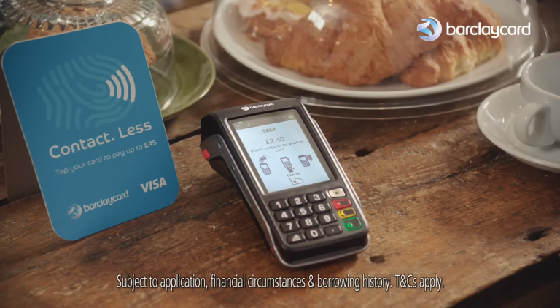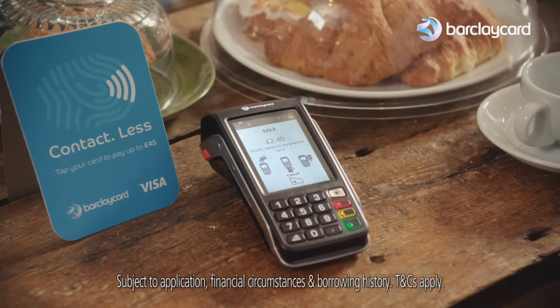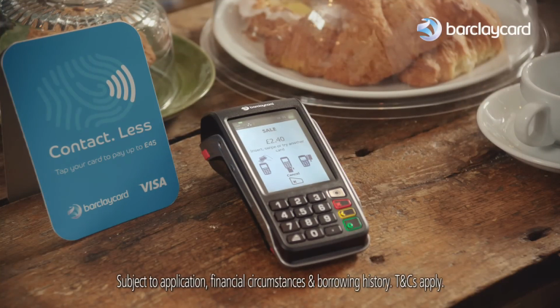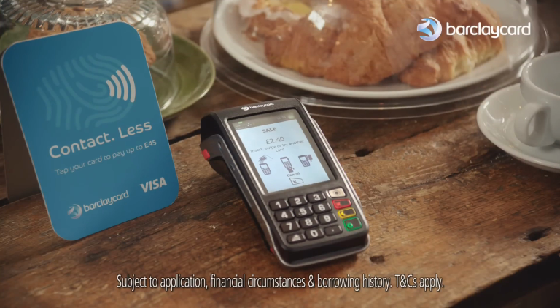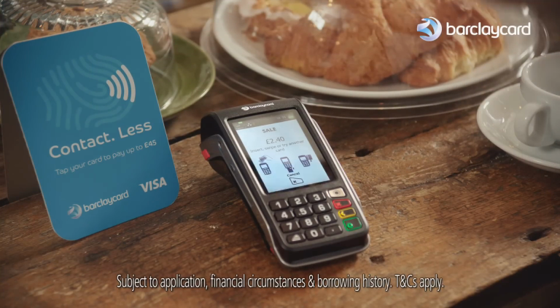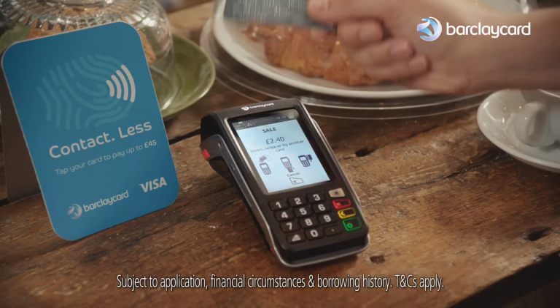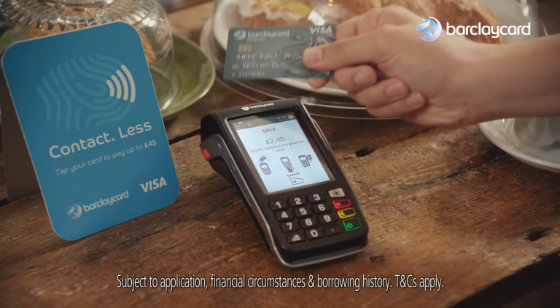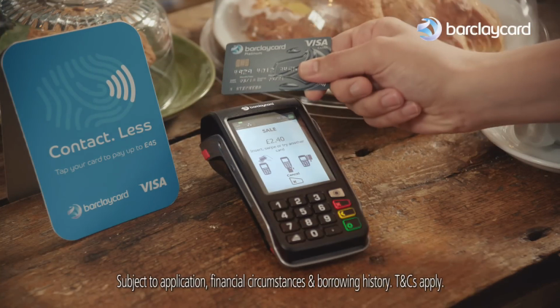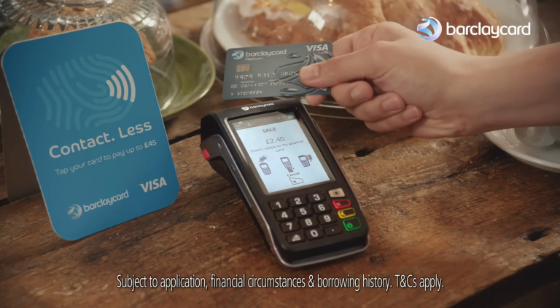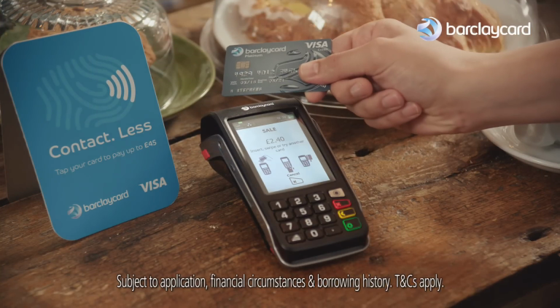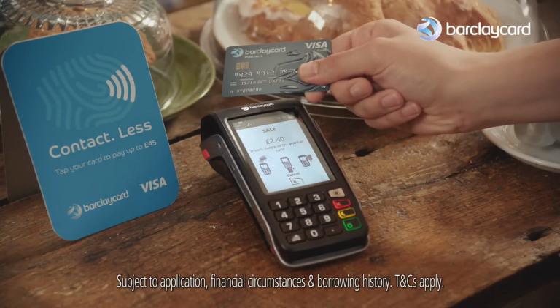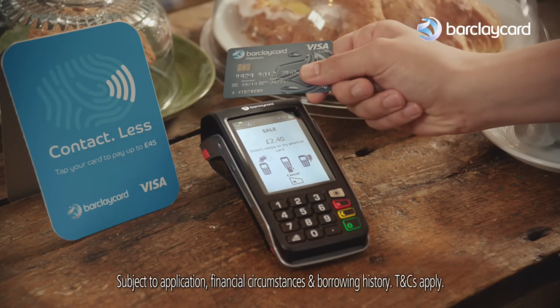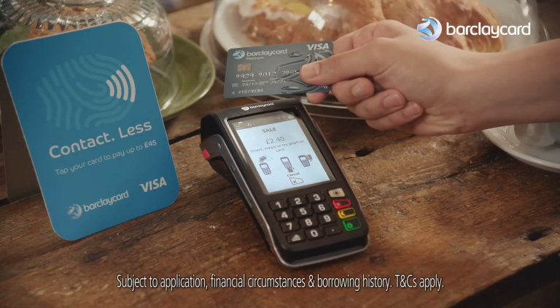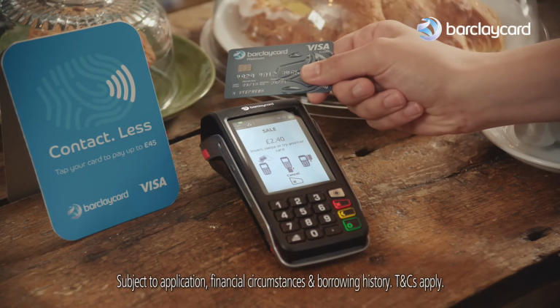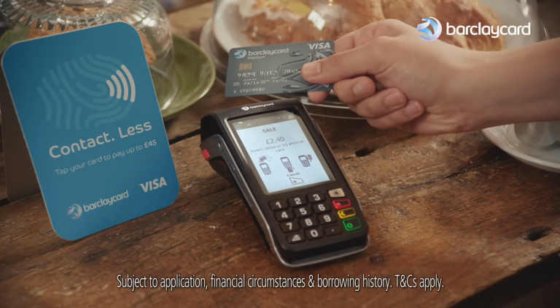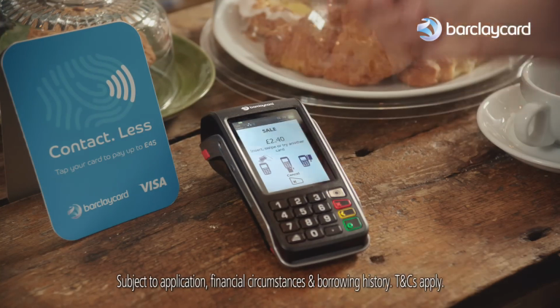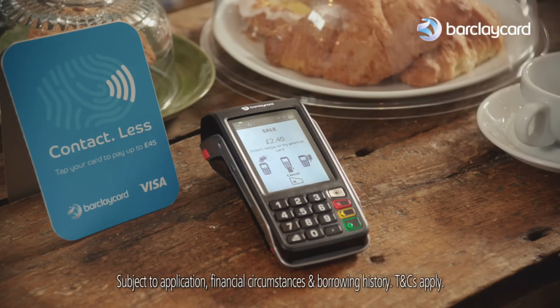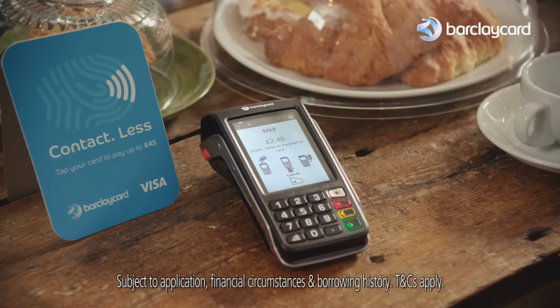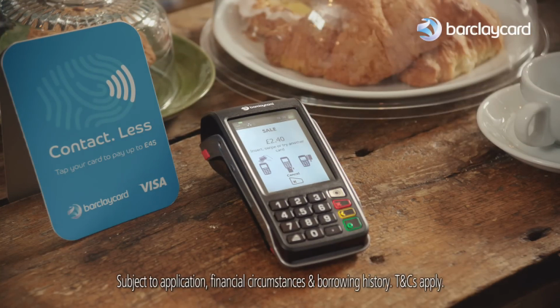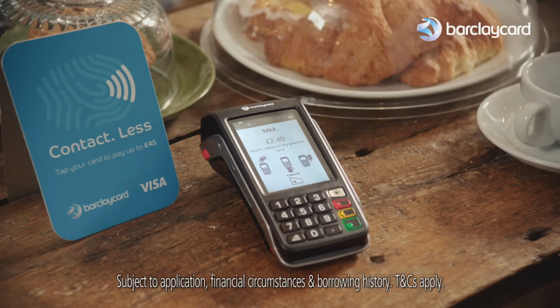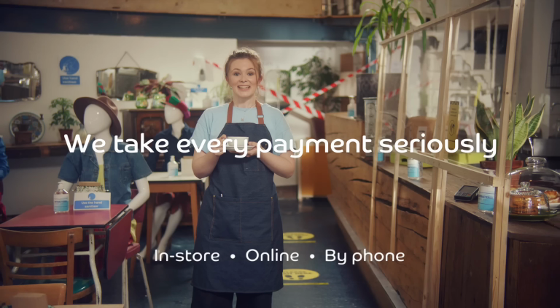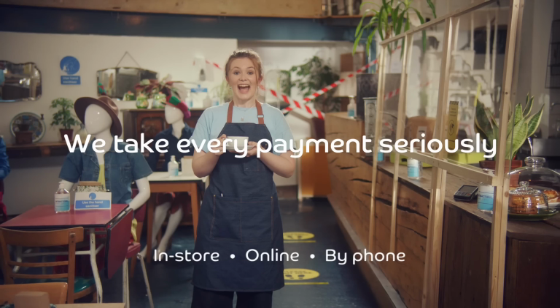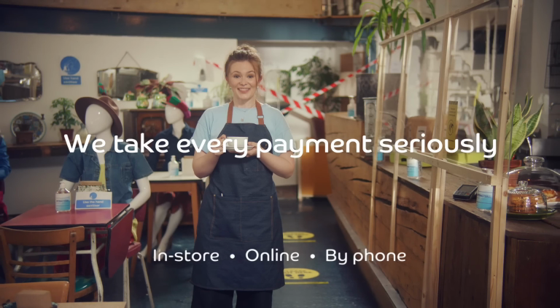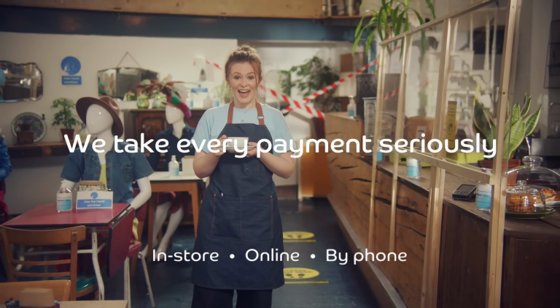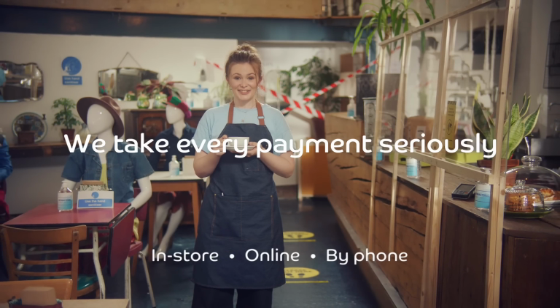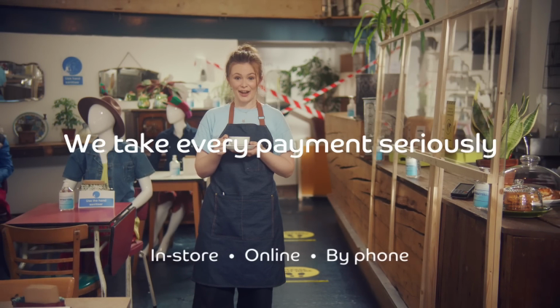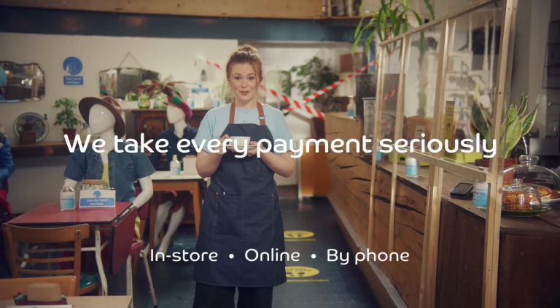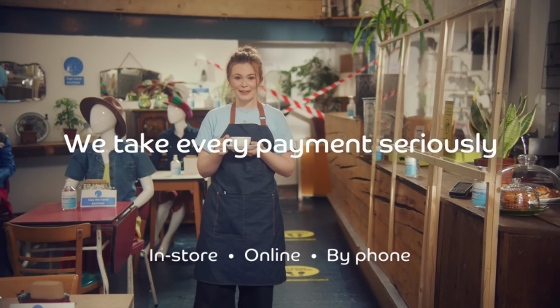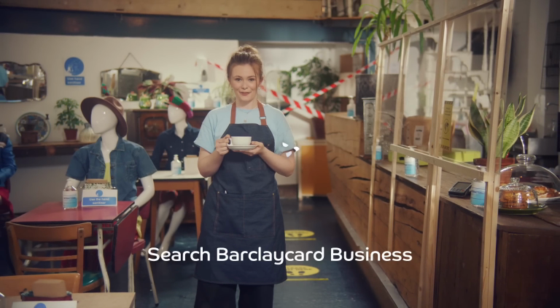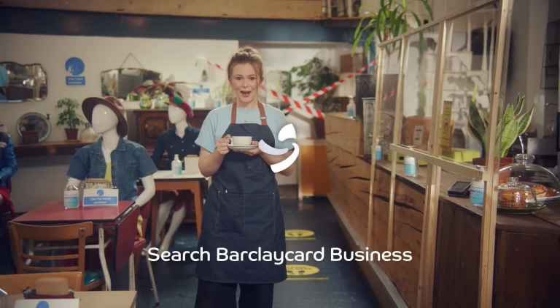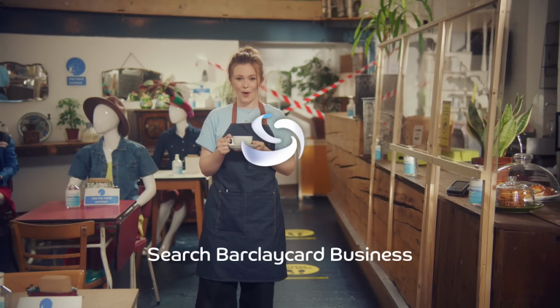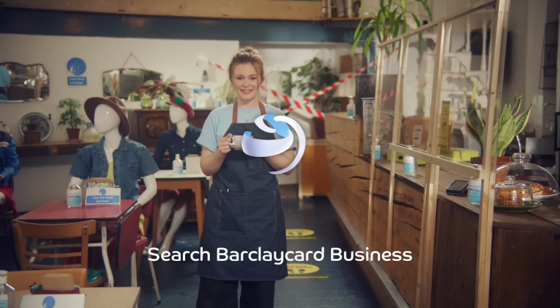Make accepting payments the easier part of adapting your business. And that's how you make a flat white.